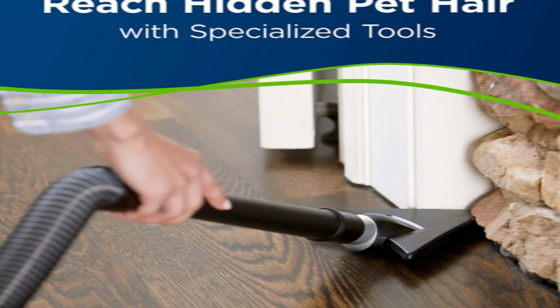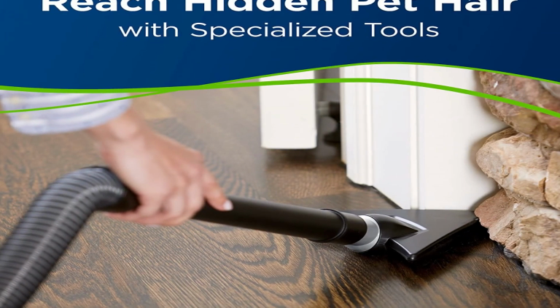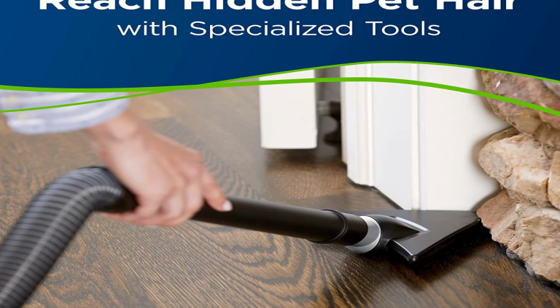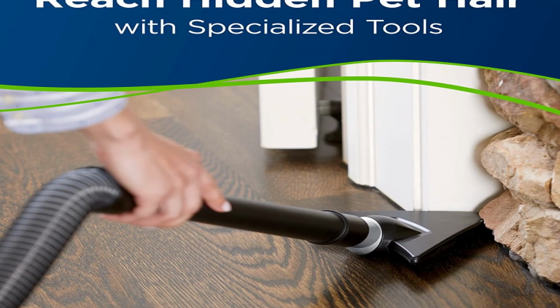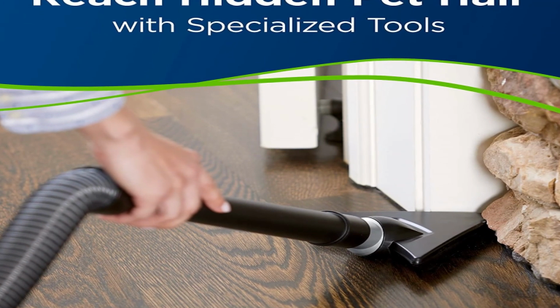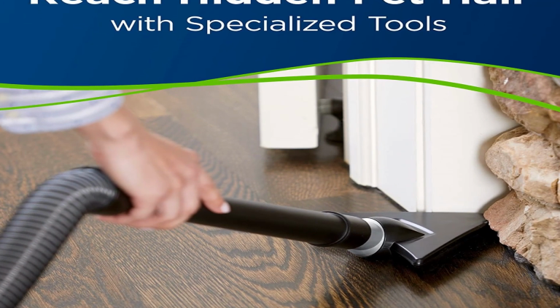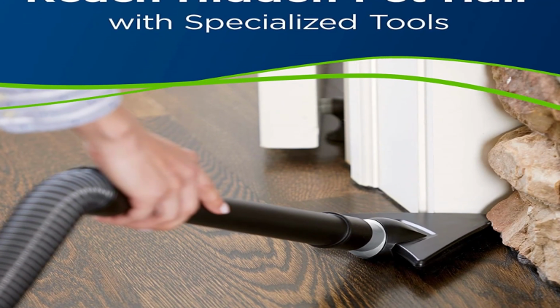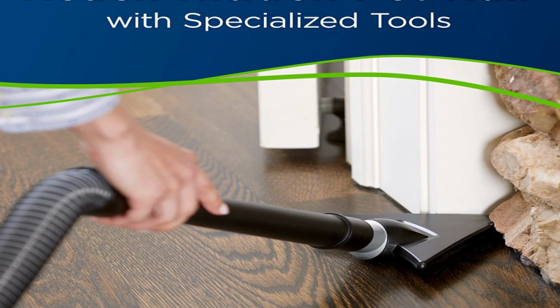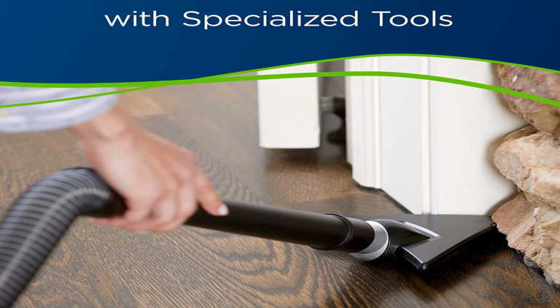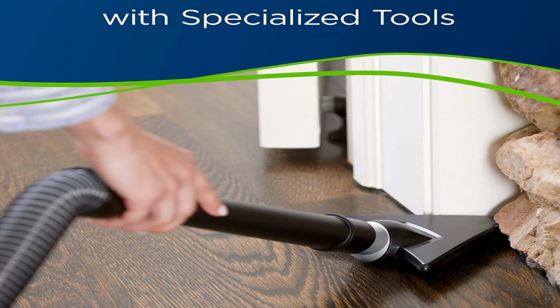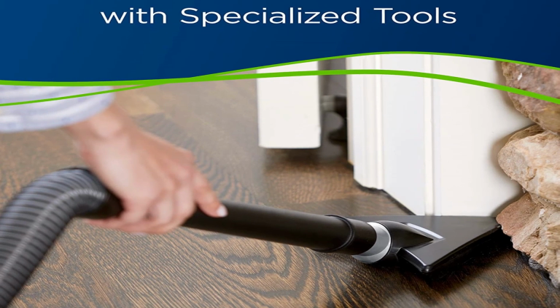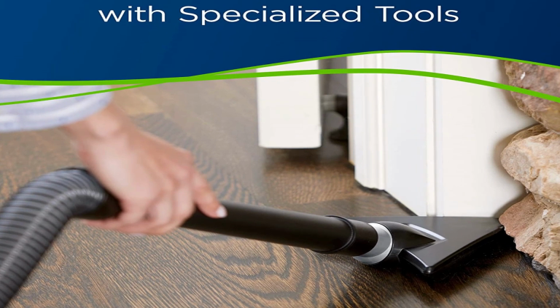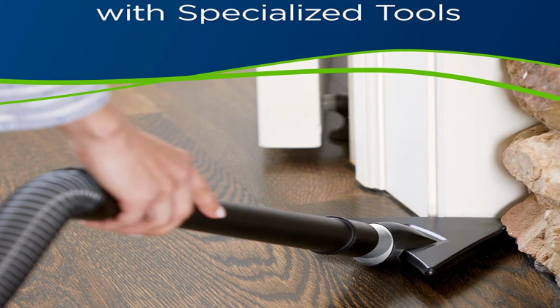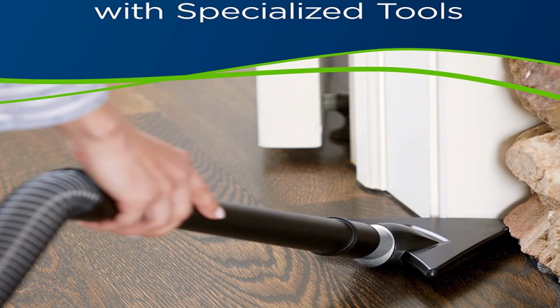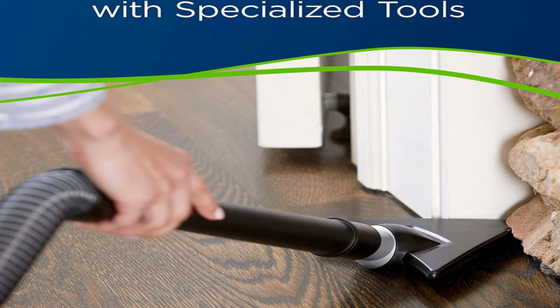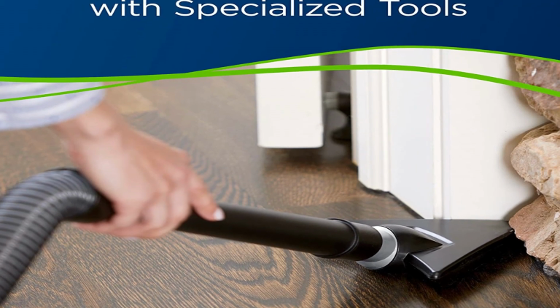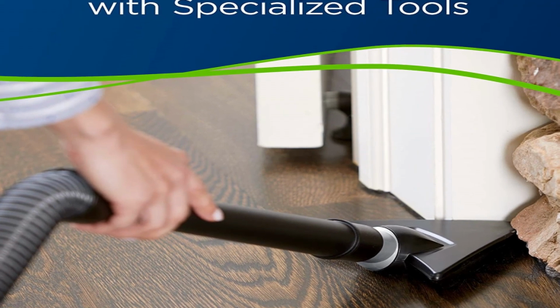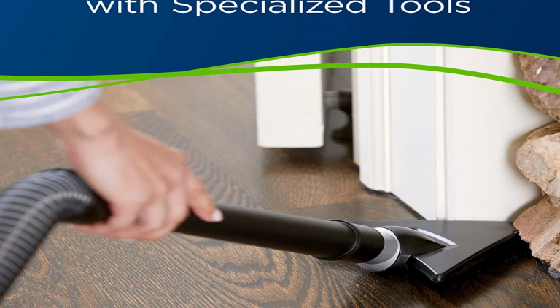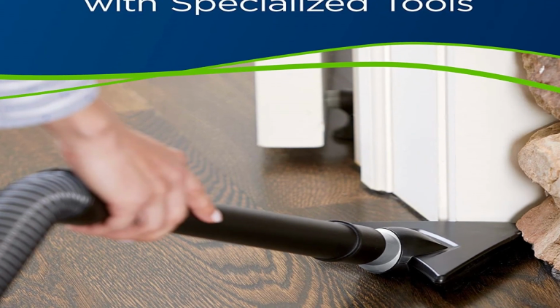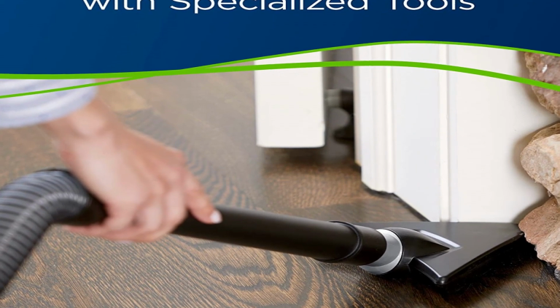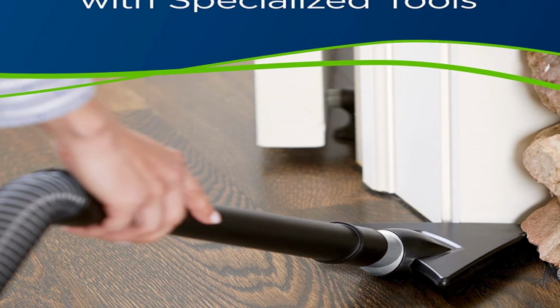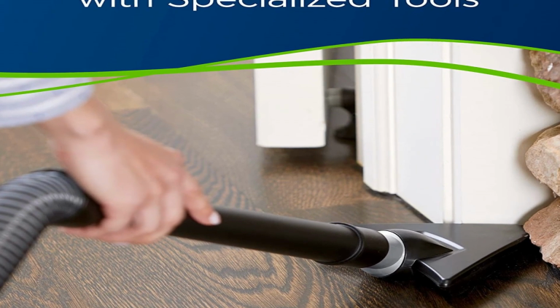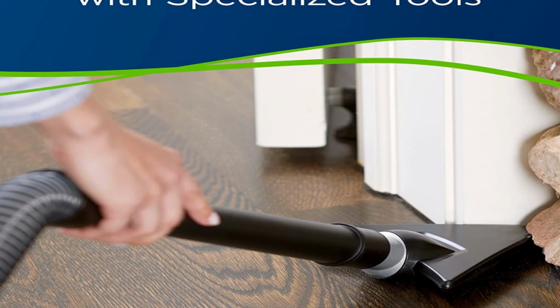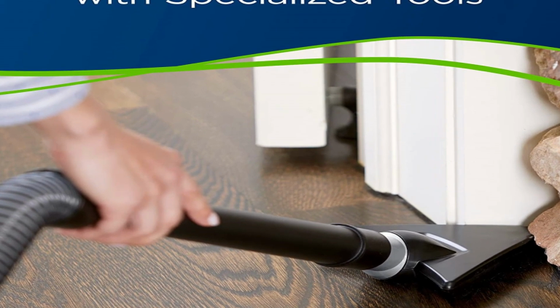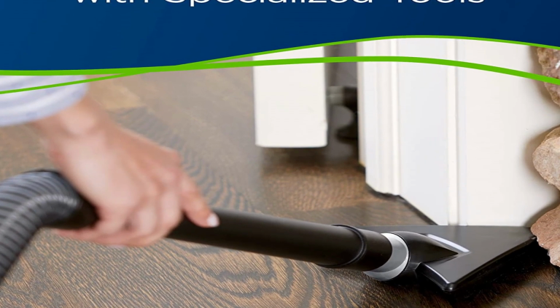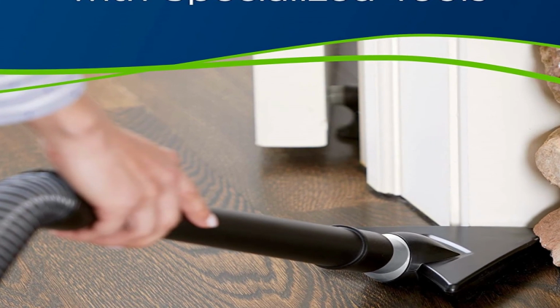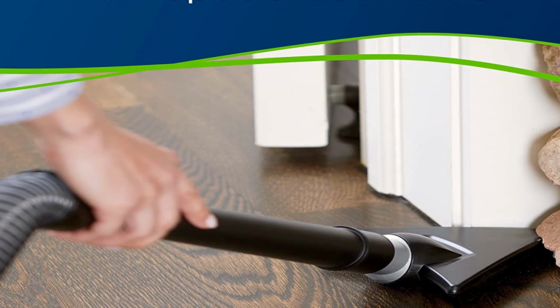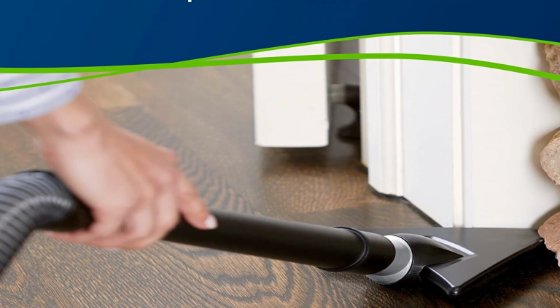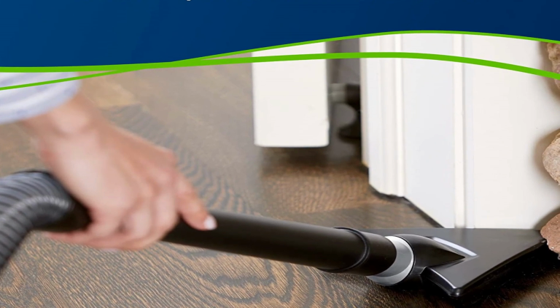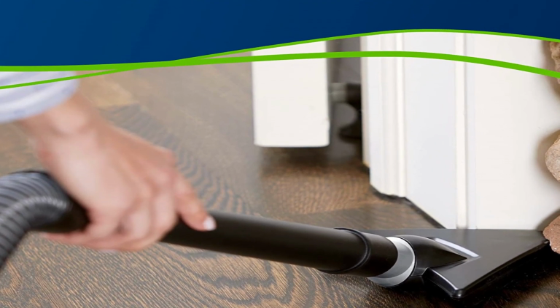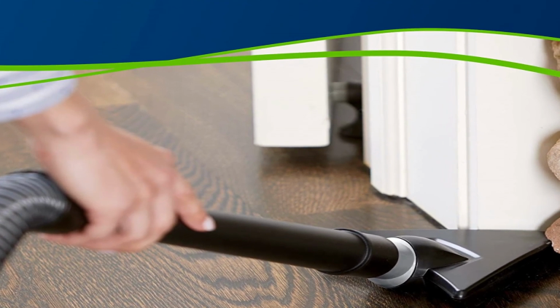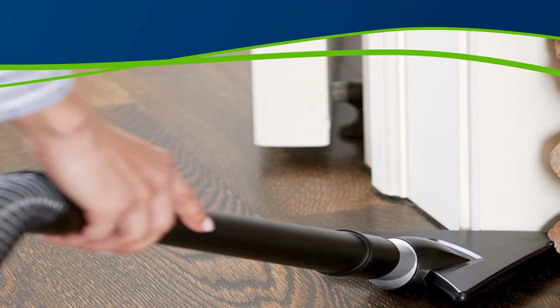Surface types include: area rugs, bare floors, carpet, sealed hard floors, low pile carpet, pet beds, stairs, and upholstery.